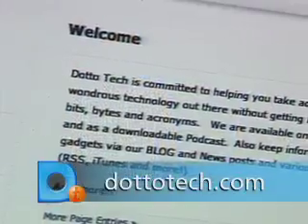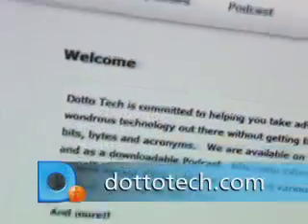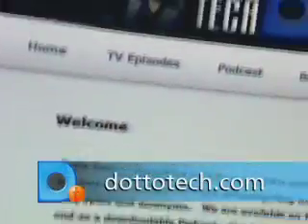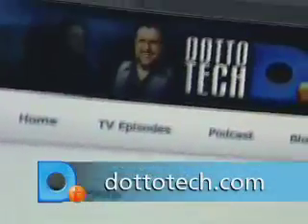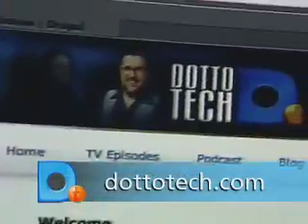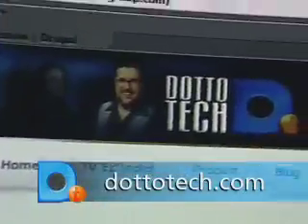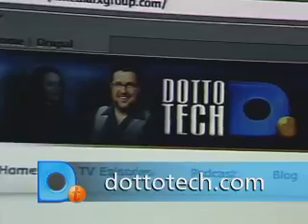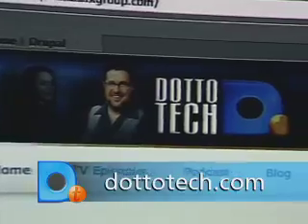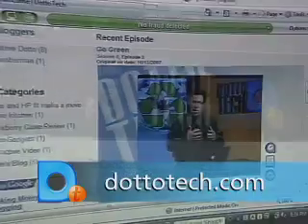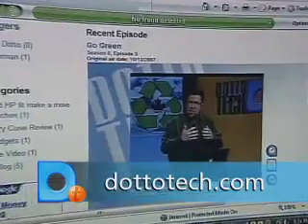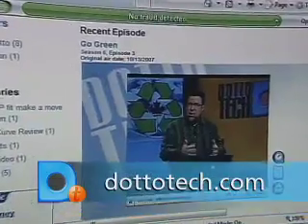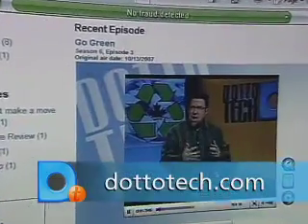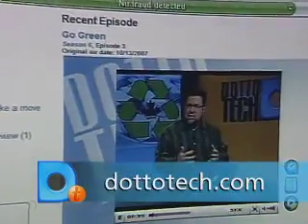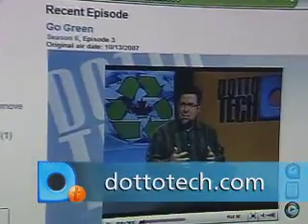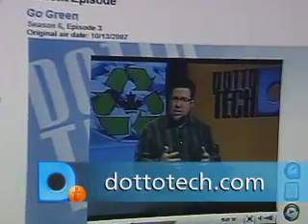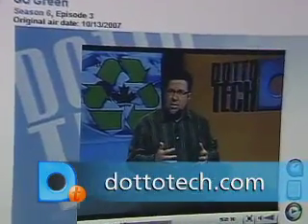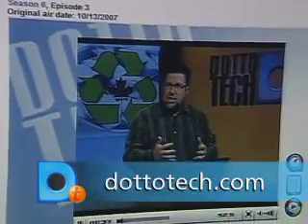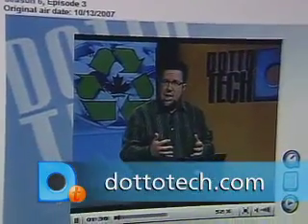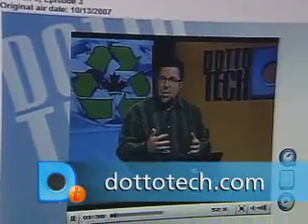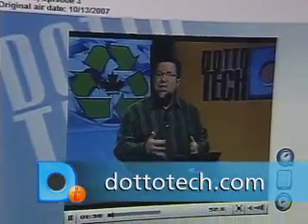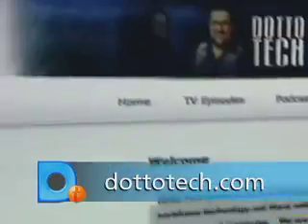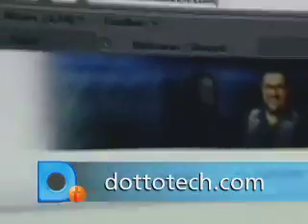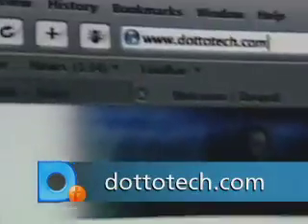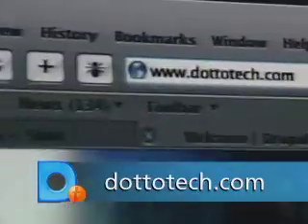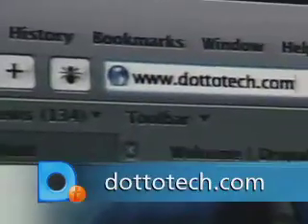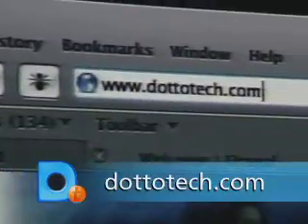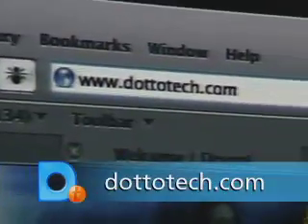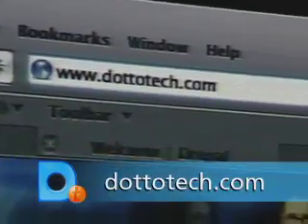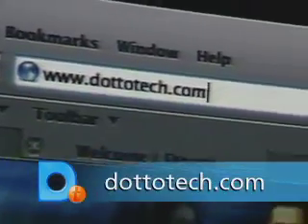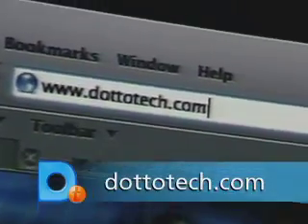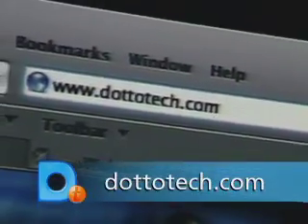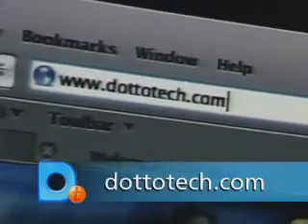Blogs, podcasts, streaming video — you can find it all on our new website. Check out DottoTech.com.